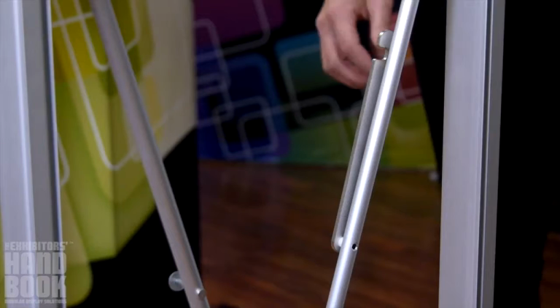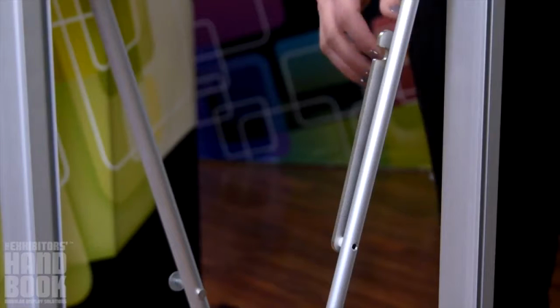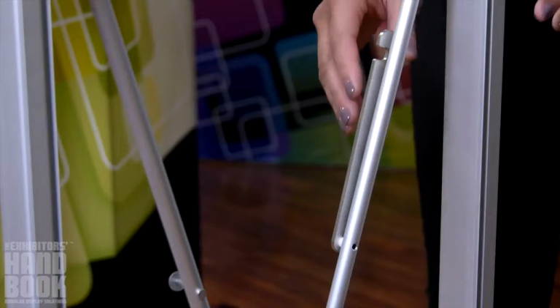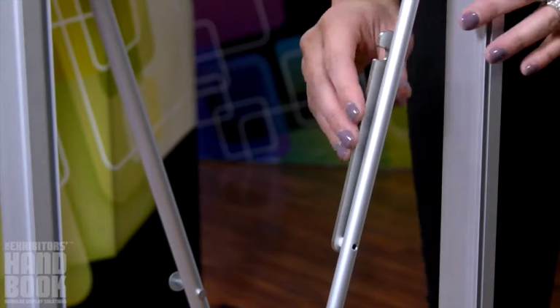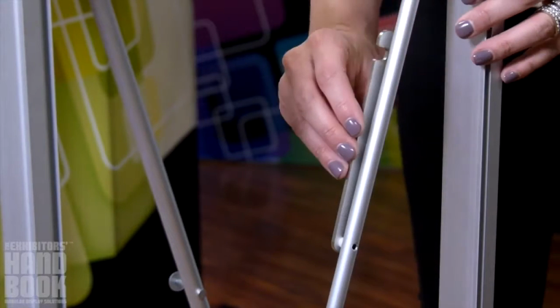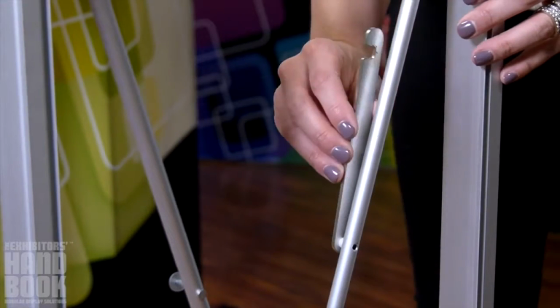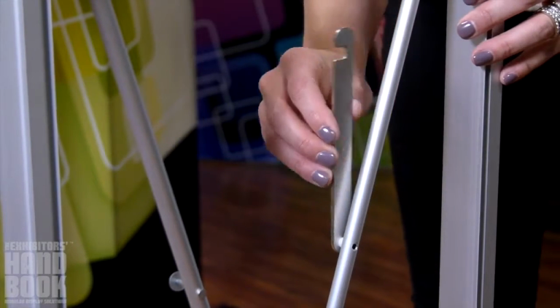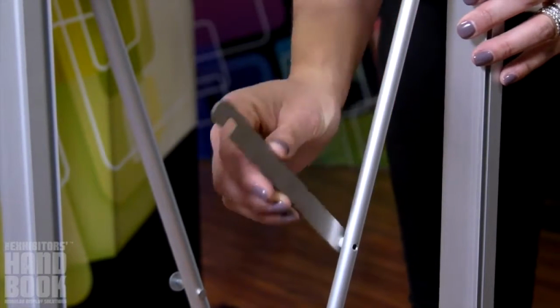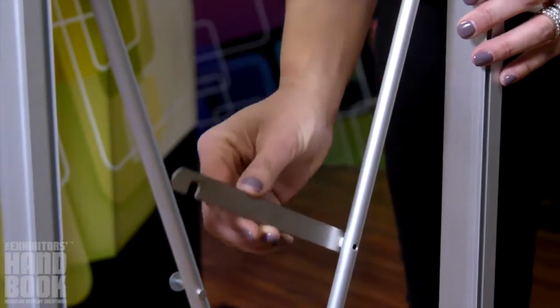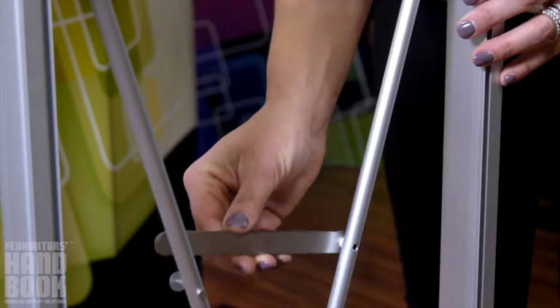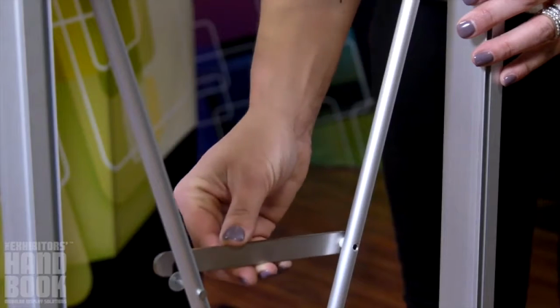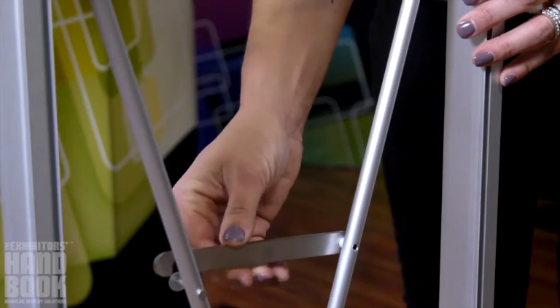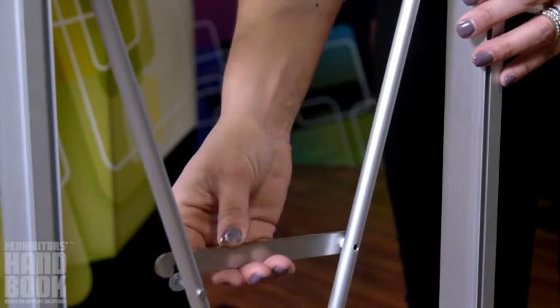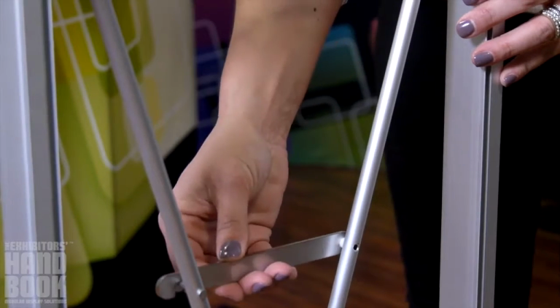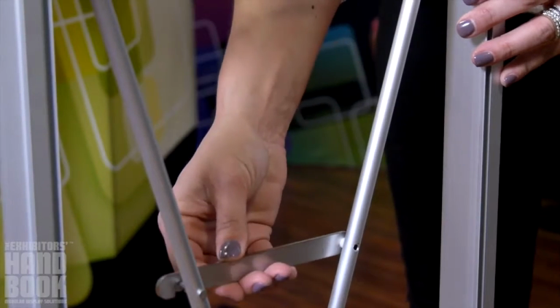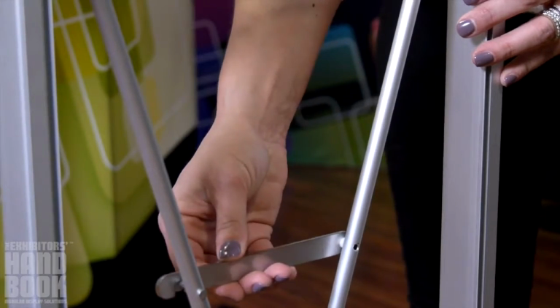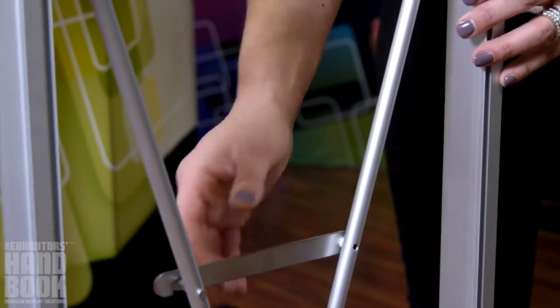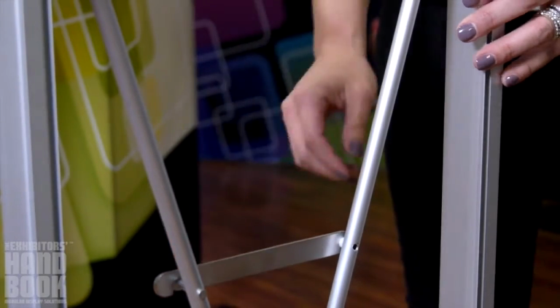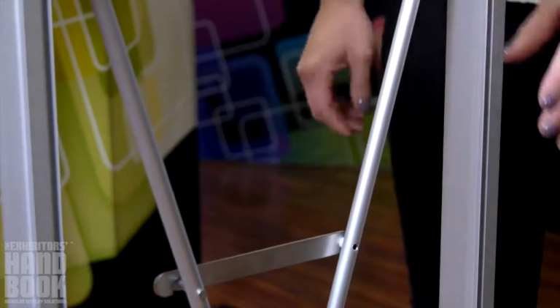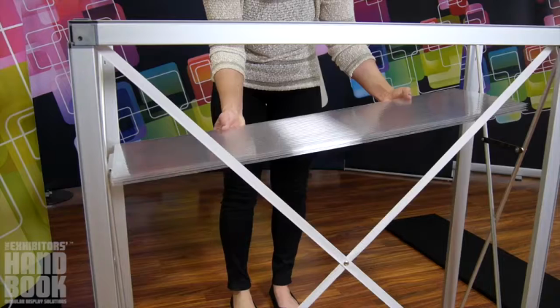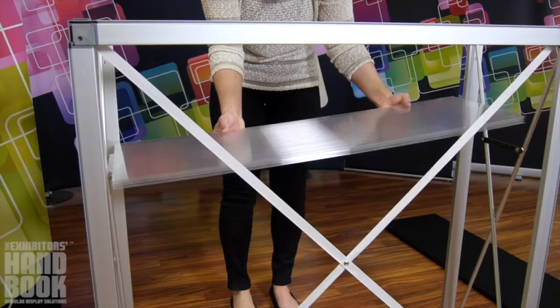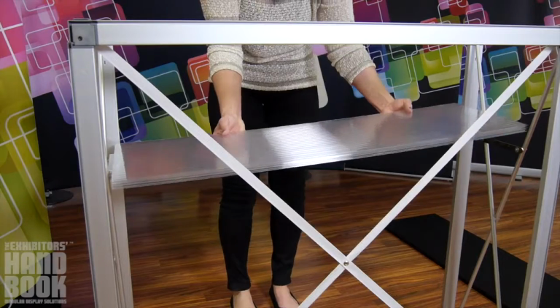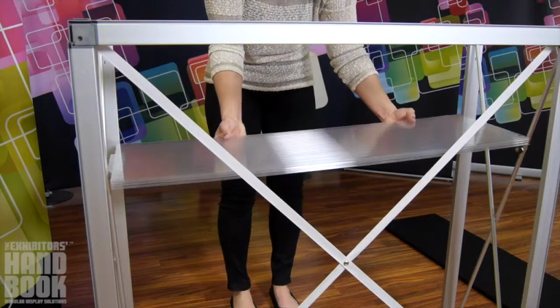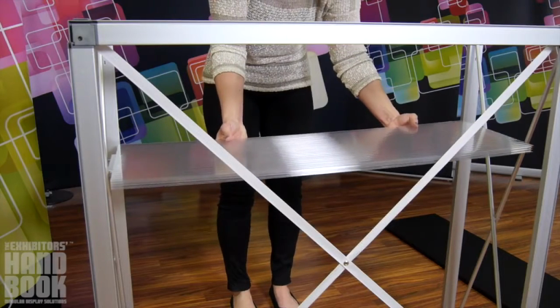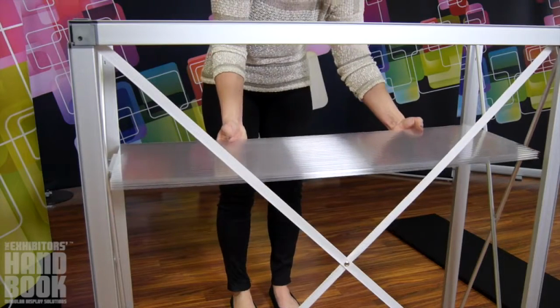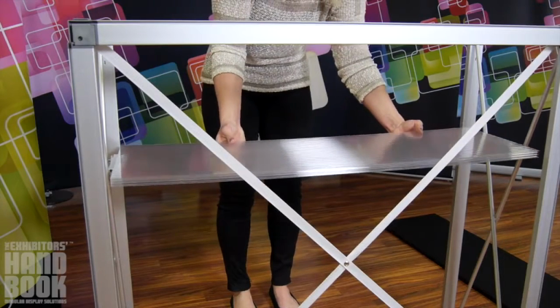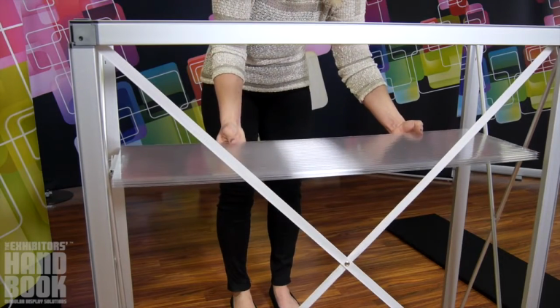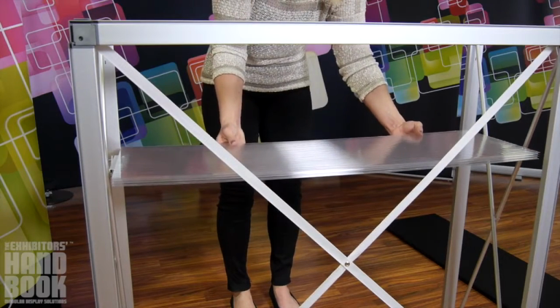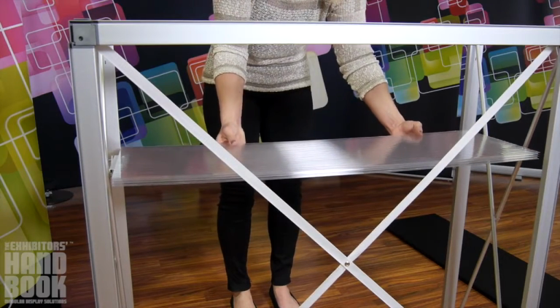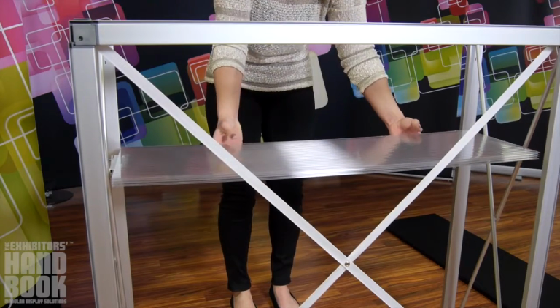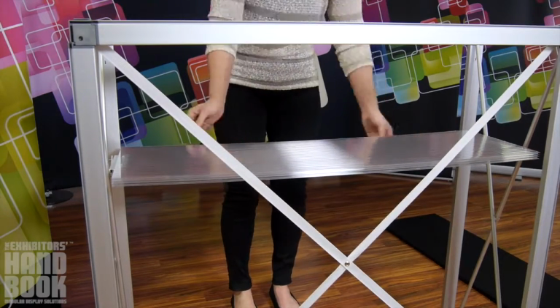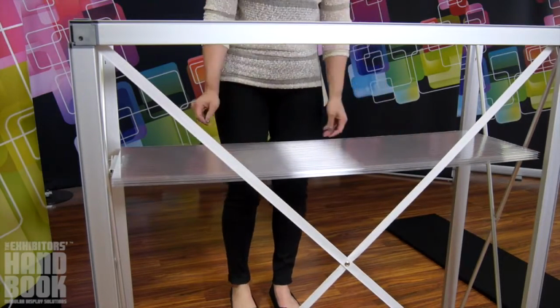Push locking bars on the left and right interior sides of the counter frame into place. The internal shelf rests on top of them to attach.